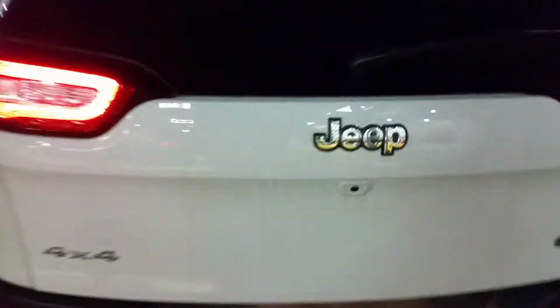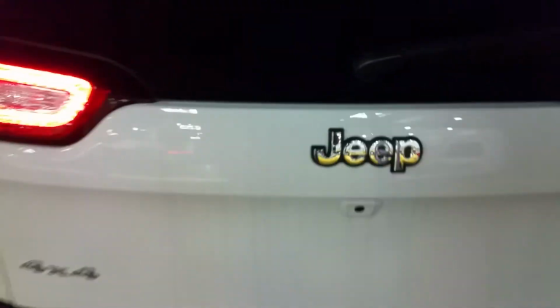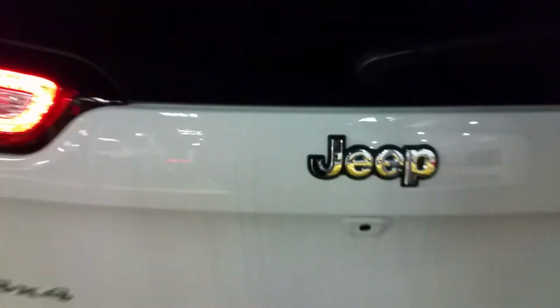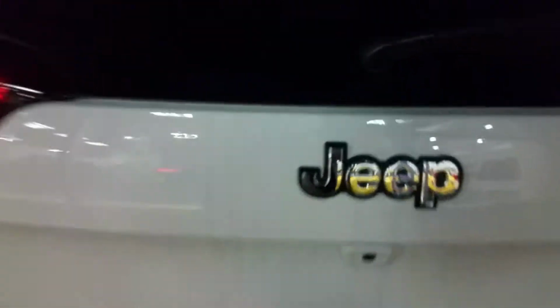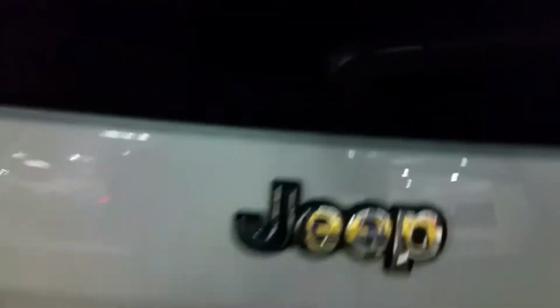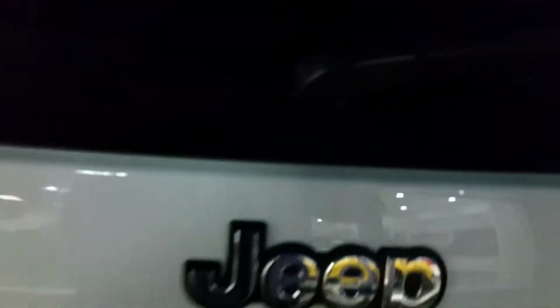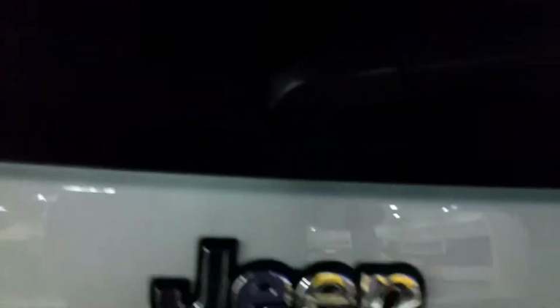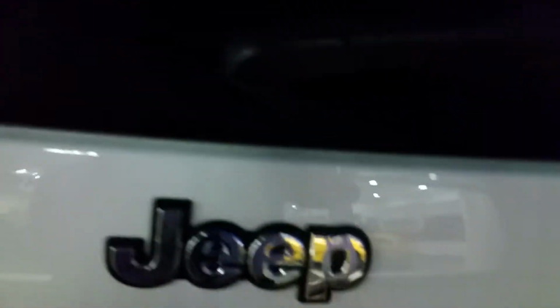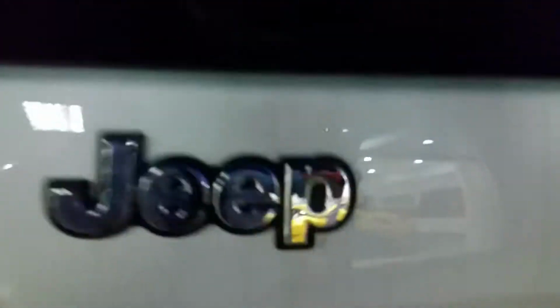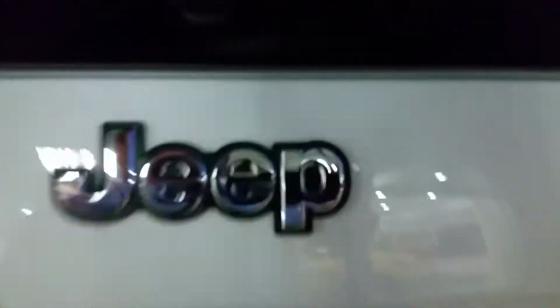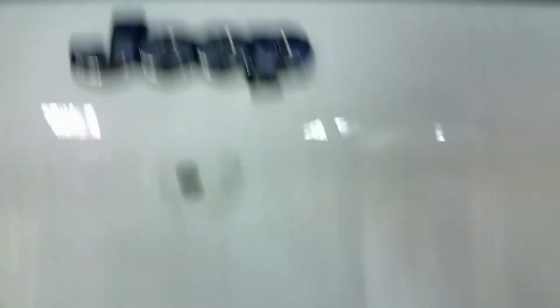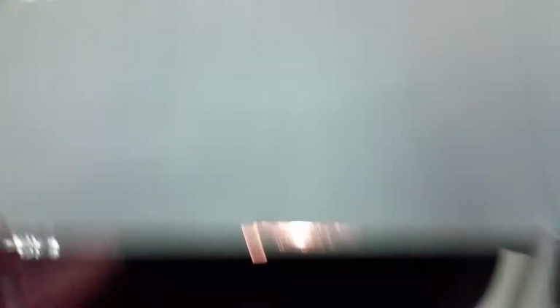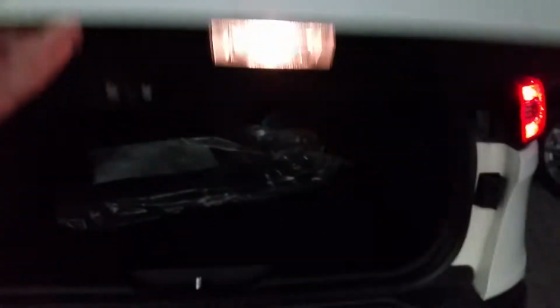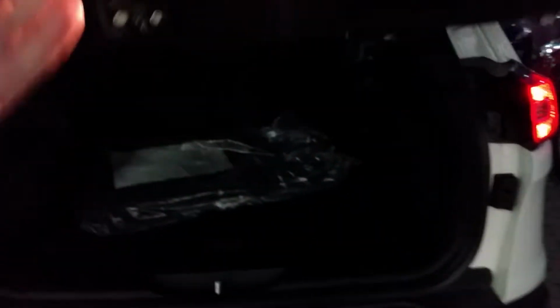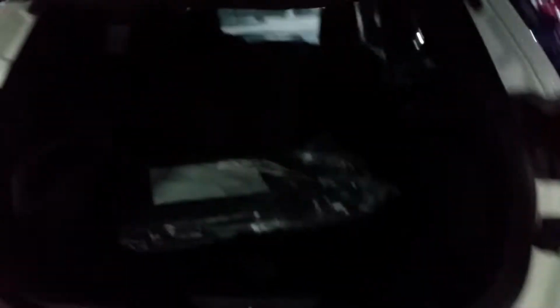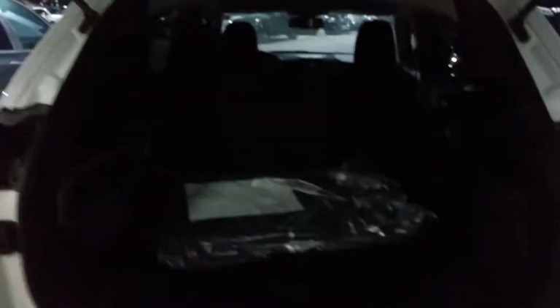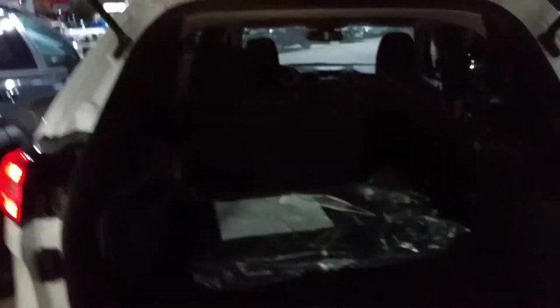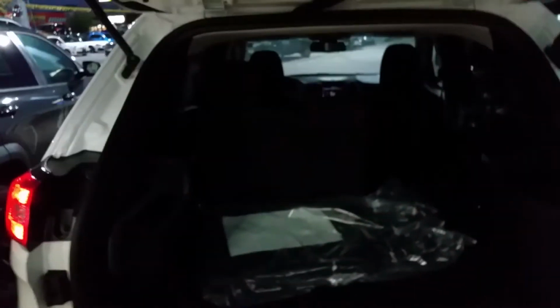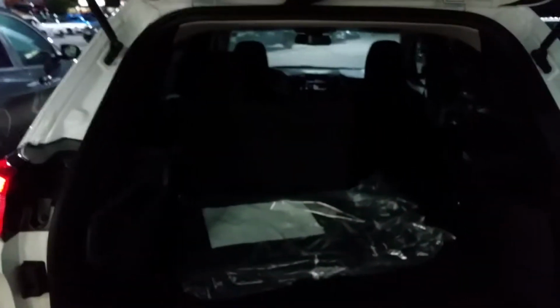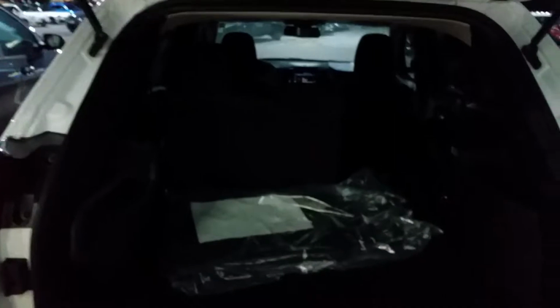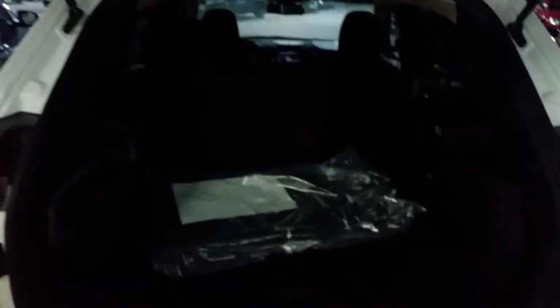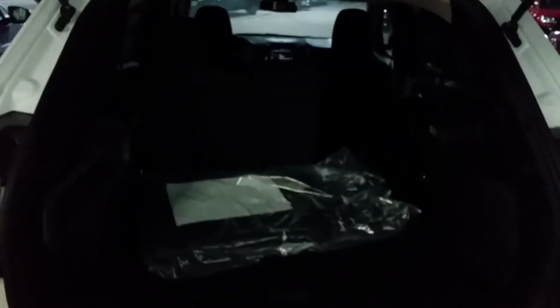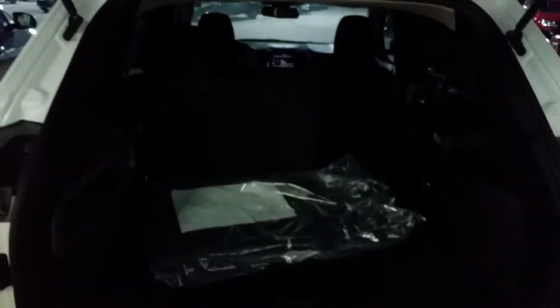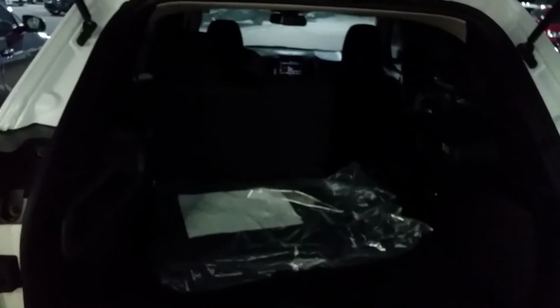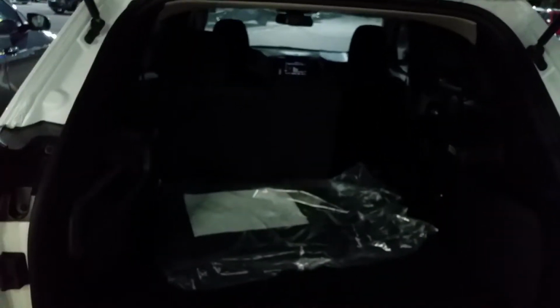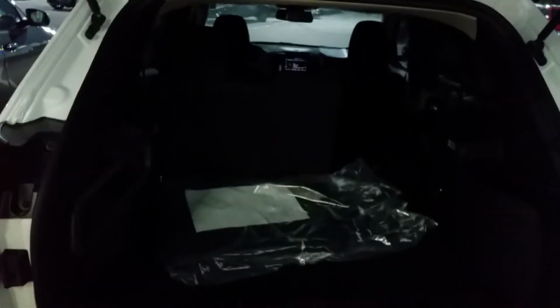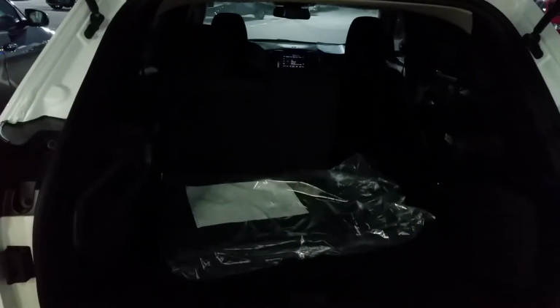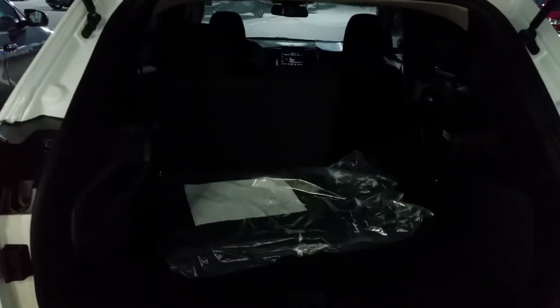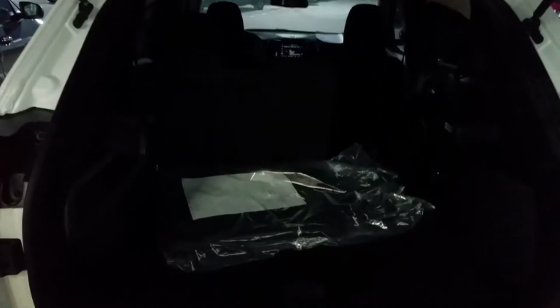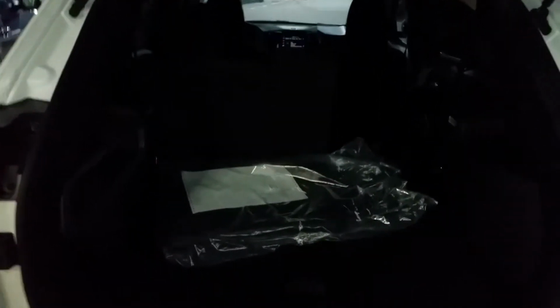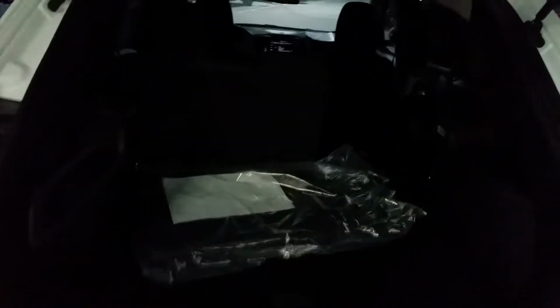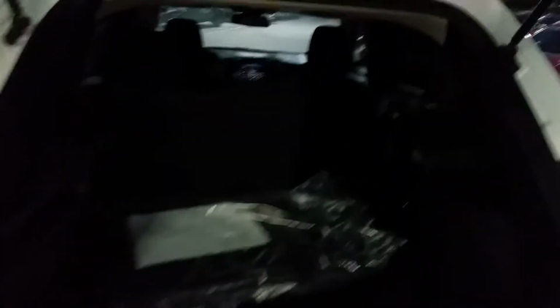Another quick look here at your rear storage. Lots of storage in there, a little more than the Patriot.